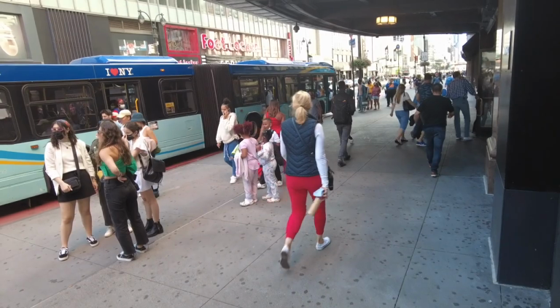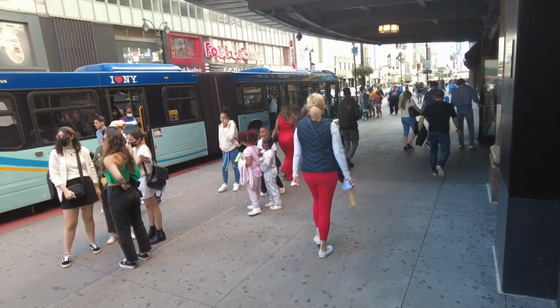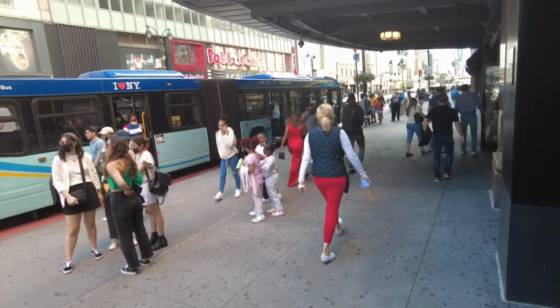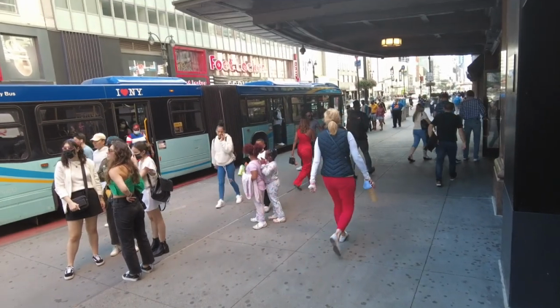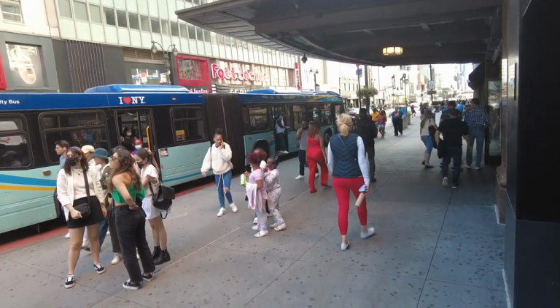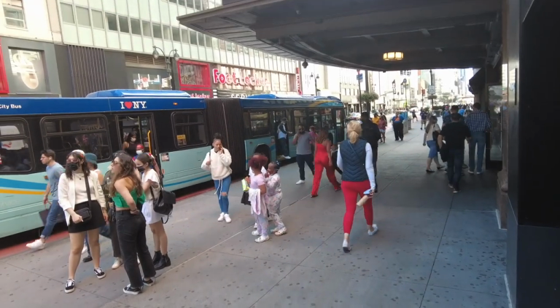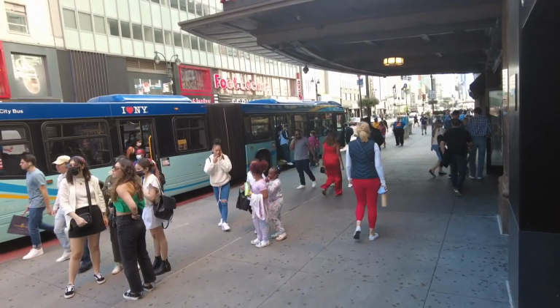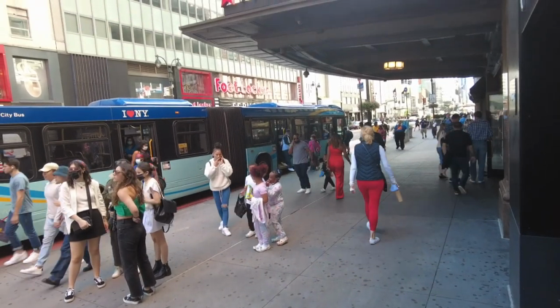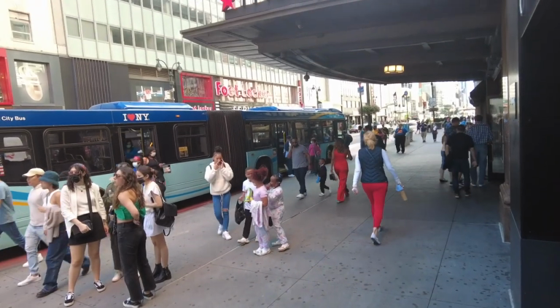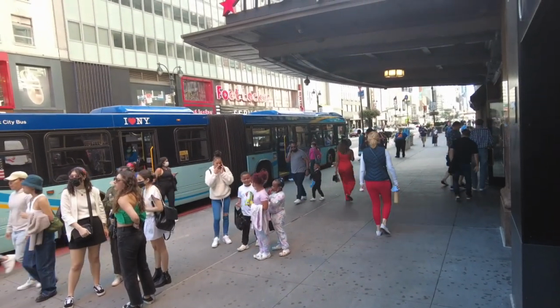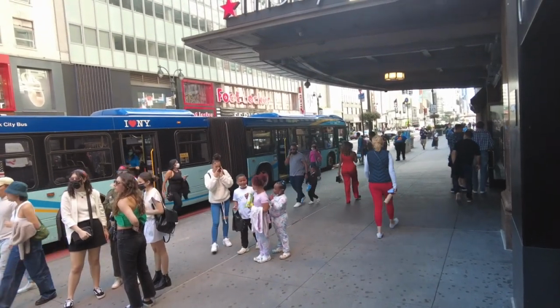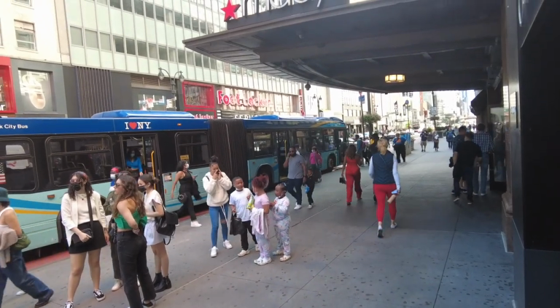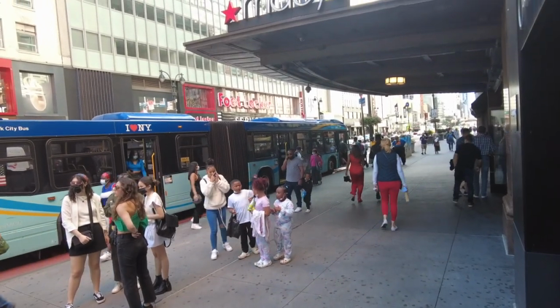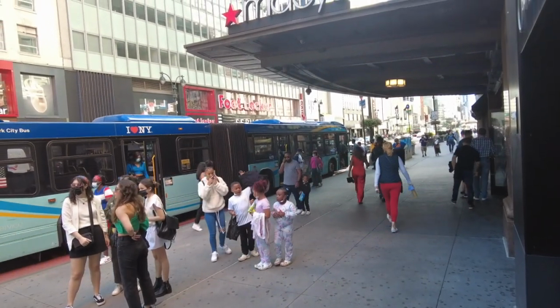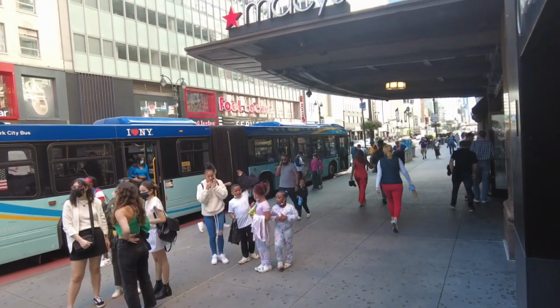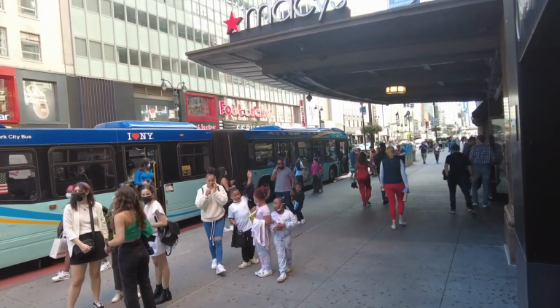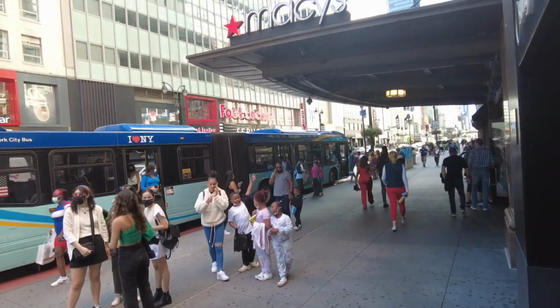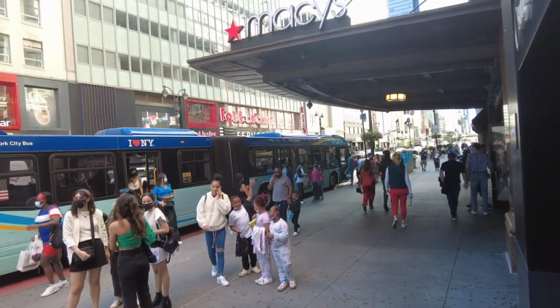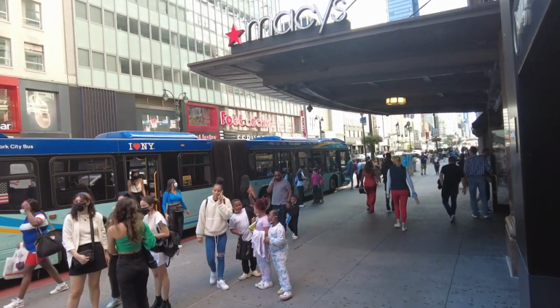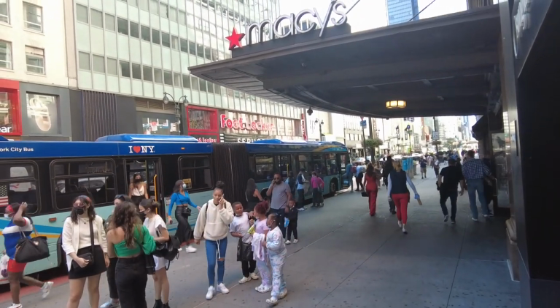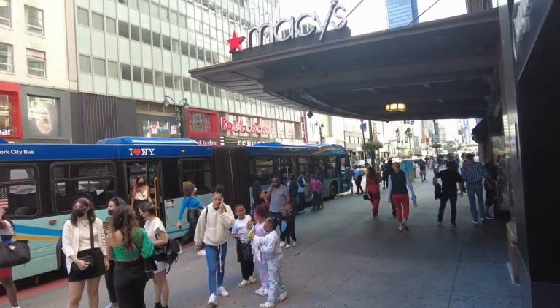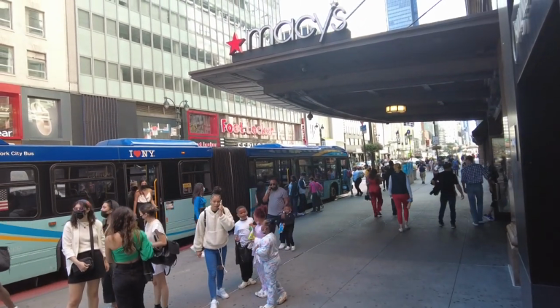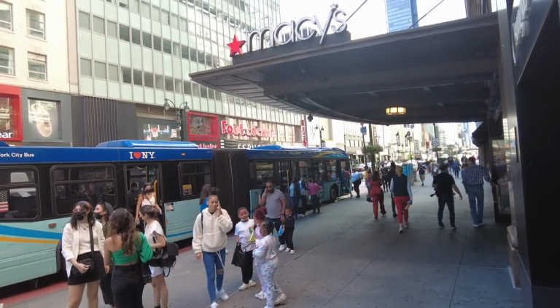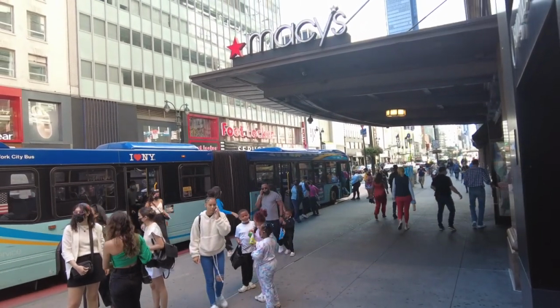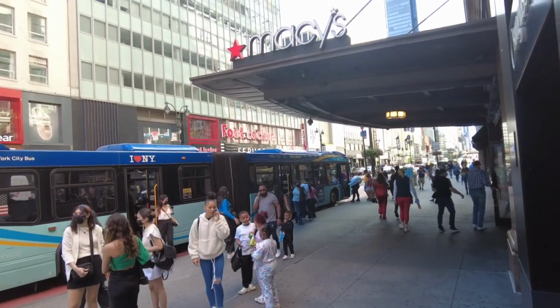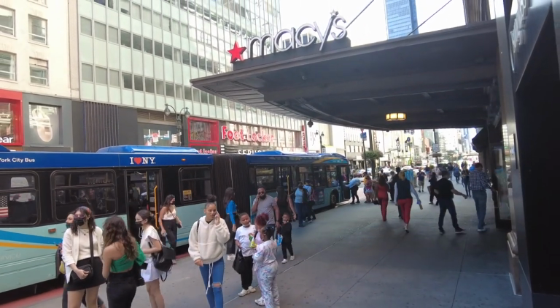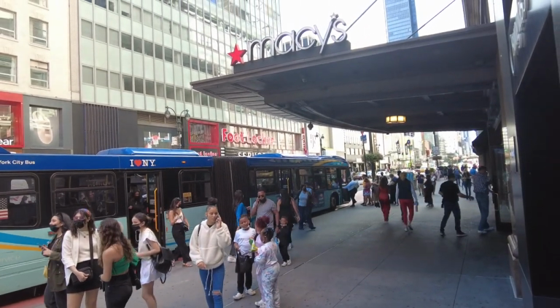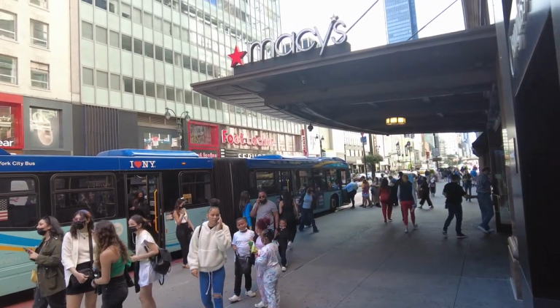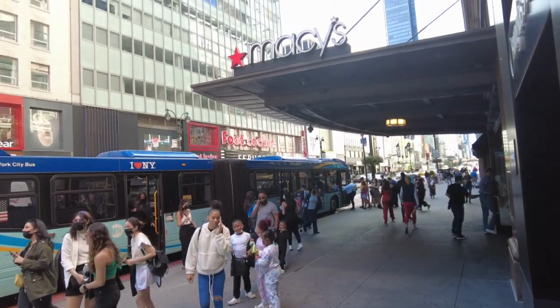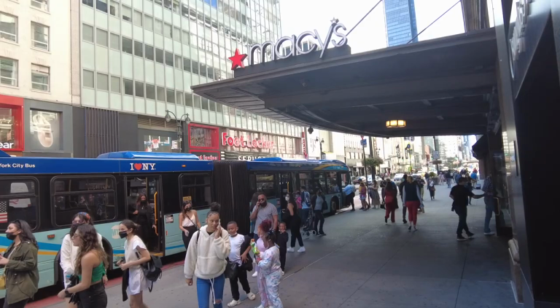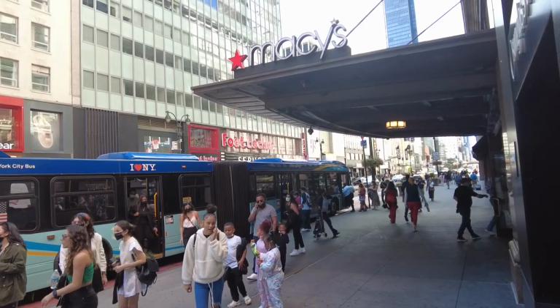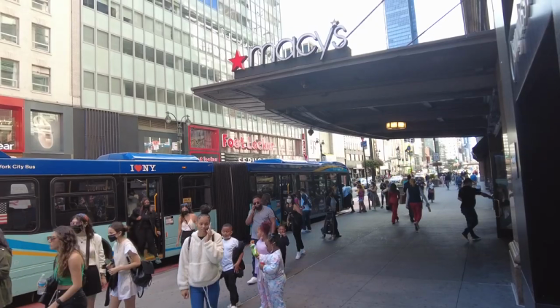We're heading uptown, because we are heading over to Pace Gallery over in Chelsea, and we are going to check out some paintings from Thomas Nuskowski.